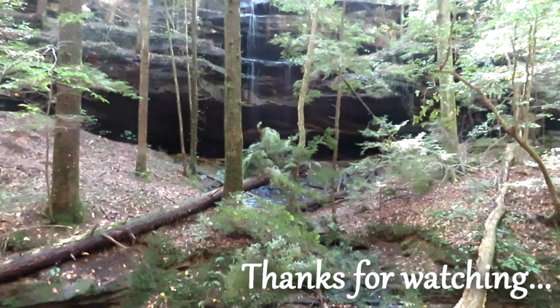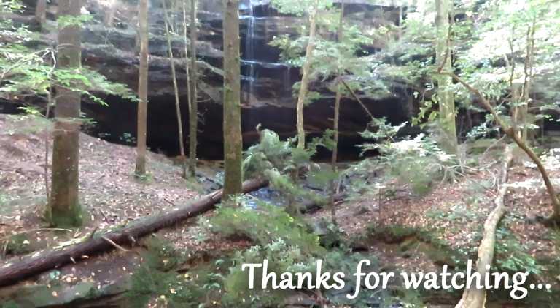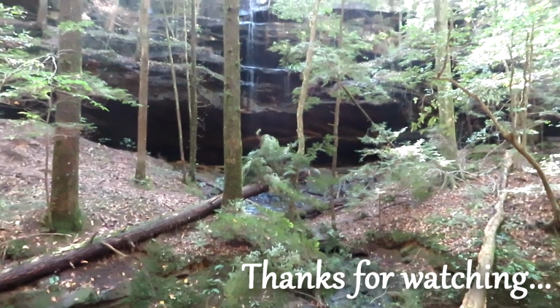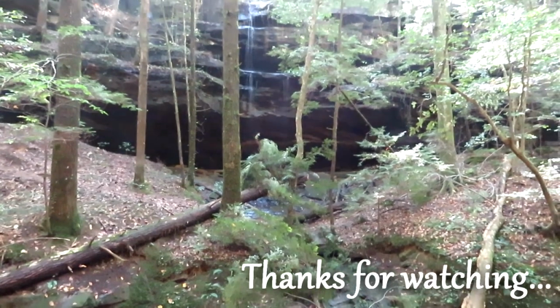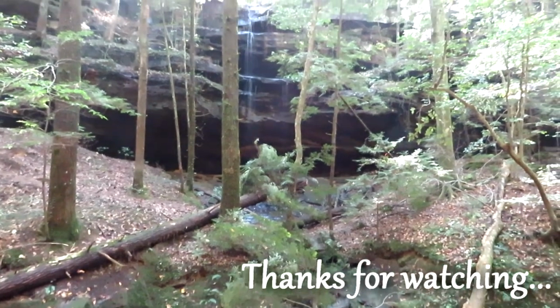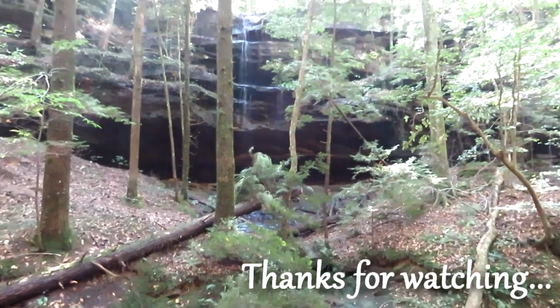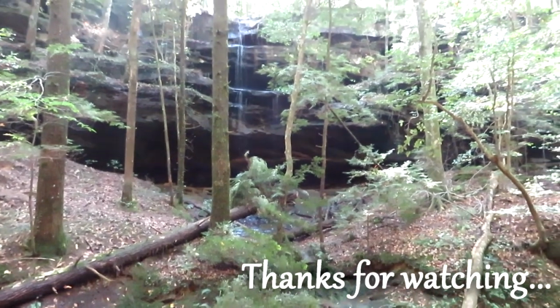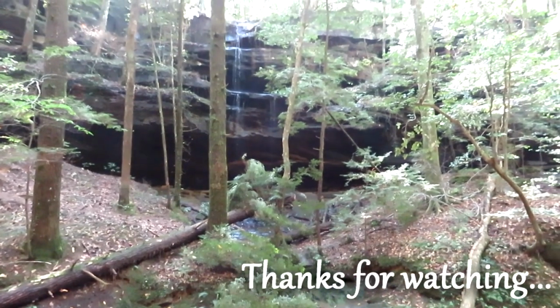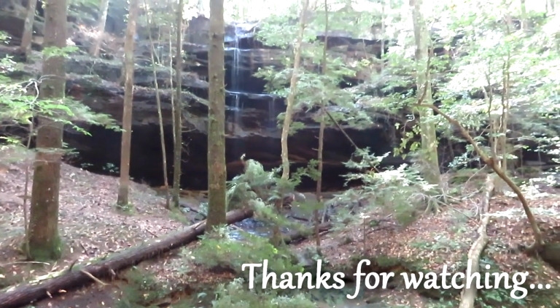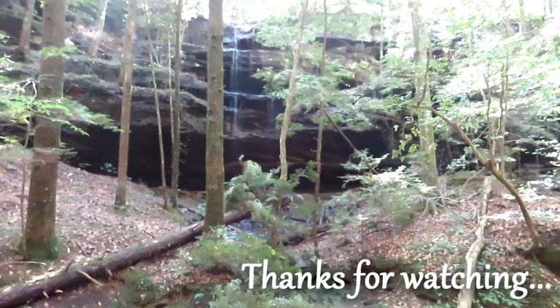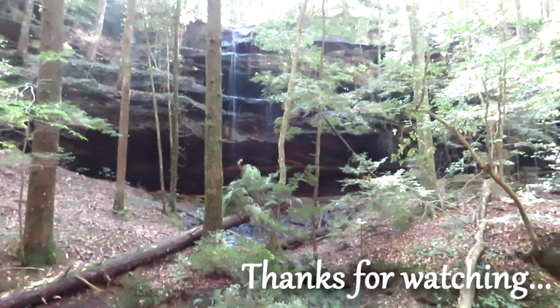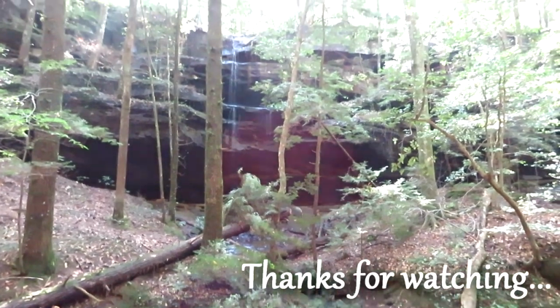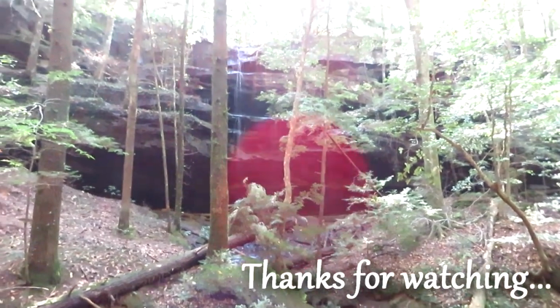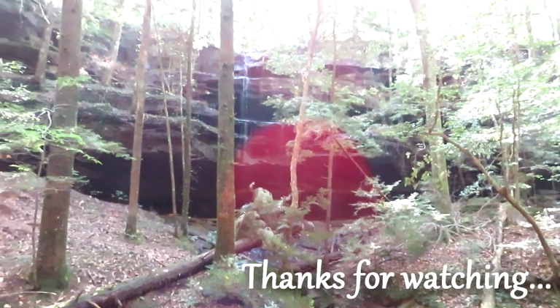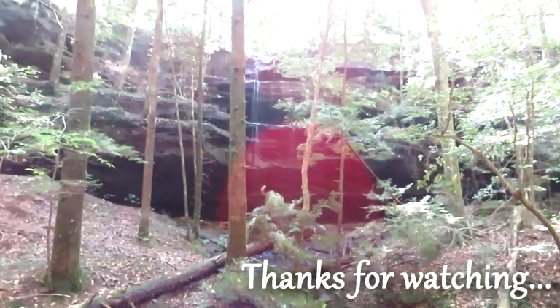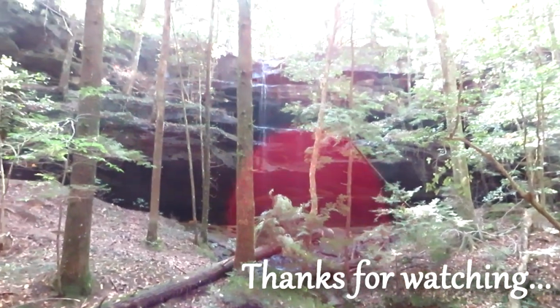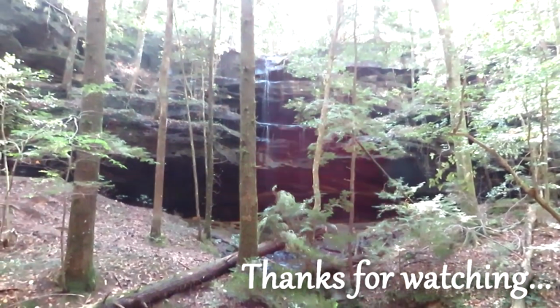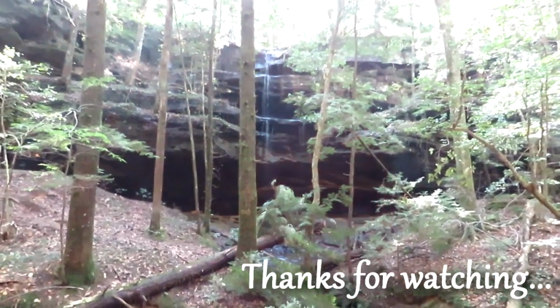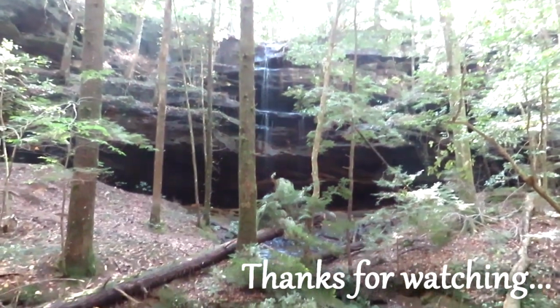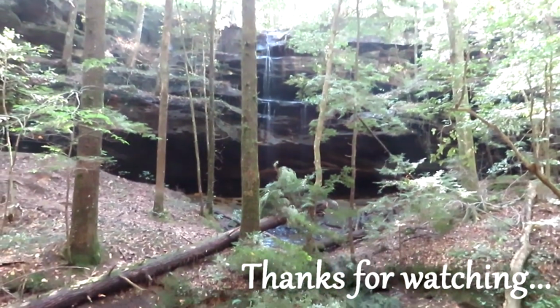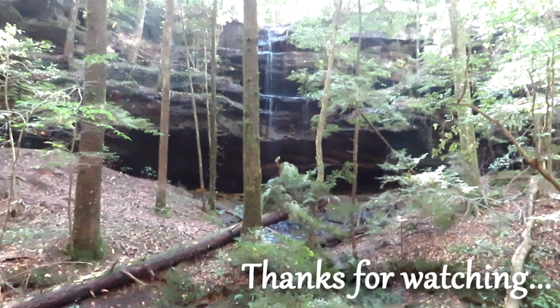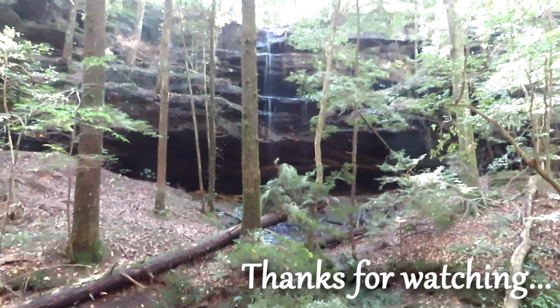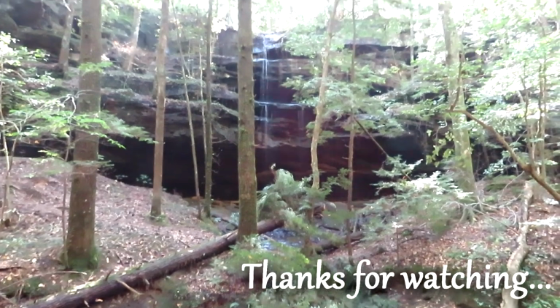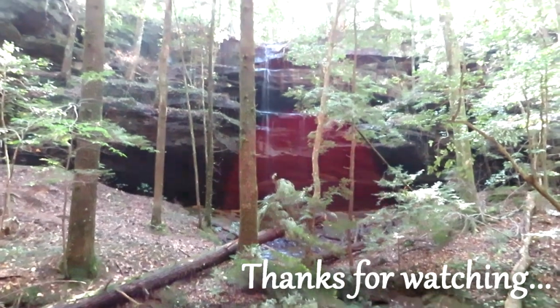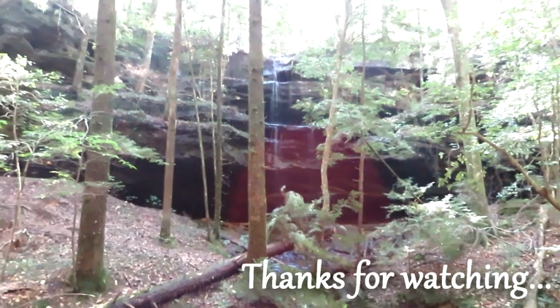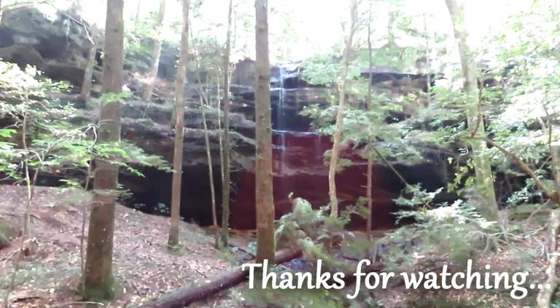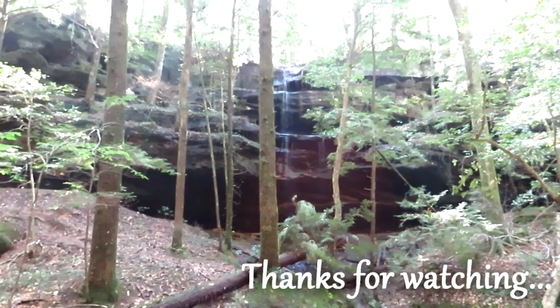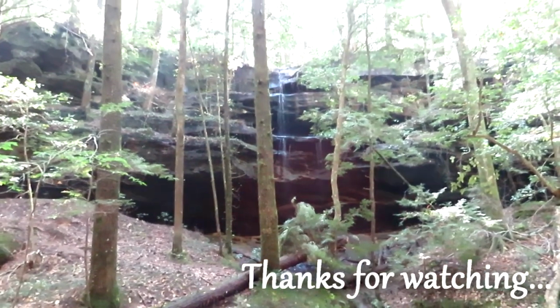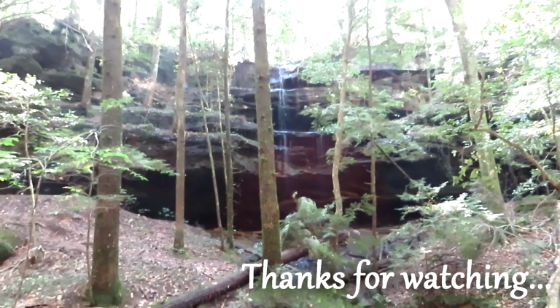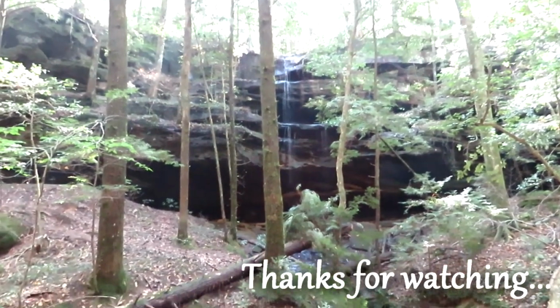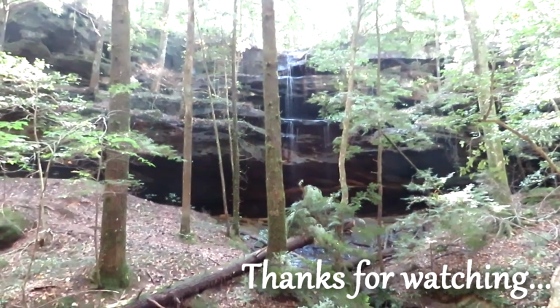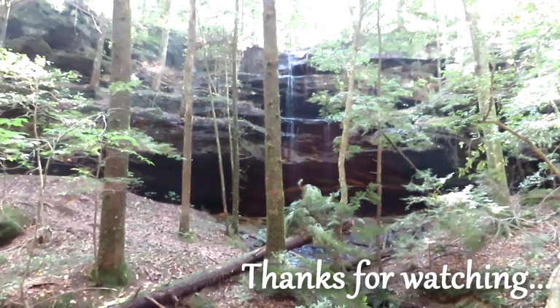This is the falls before you get to Turkey Foot Creek. By the way, I'm on the opposite side of the creek, looking for a way up the bluff.